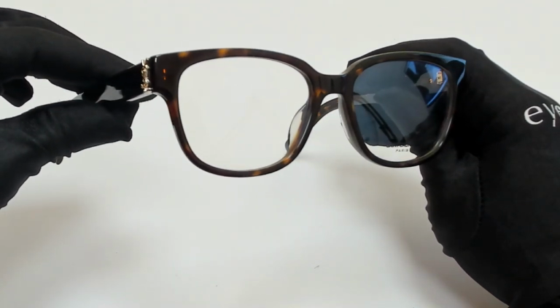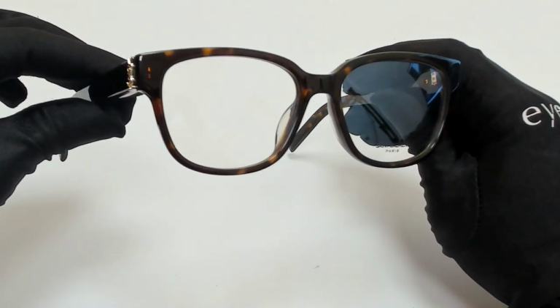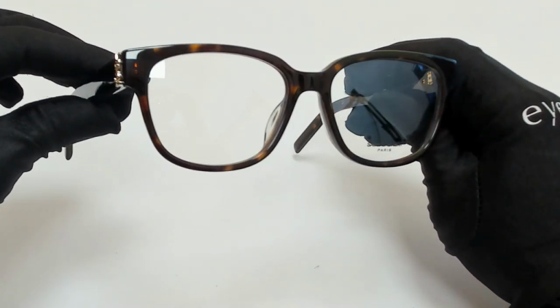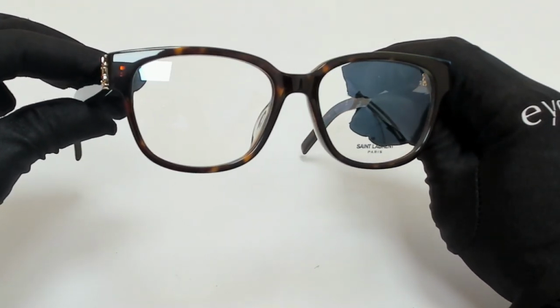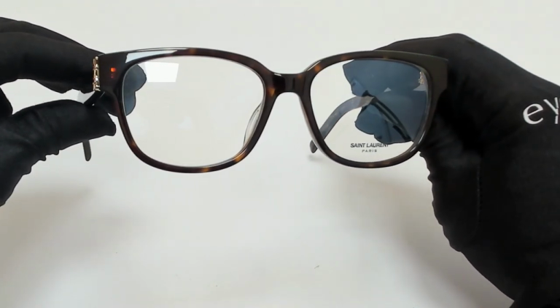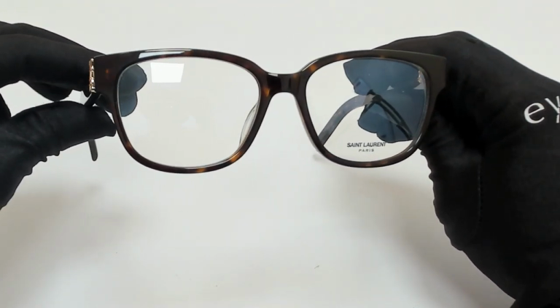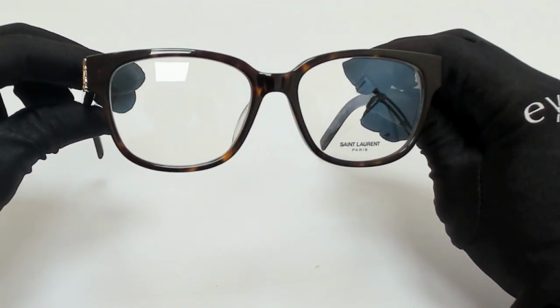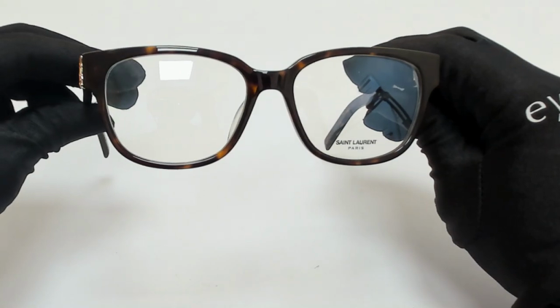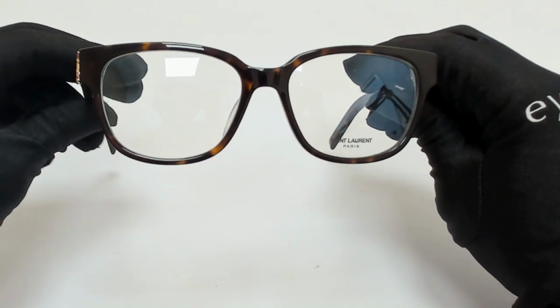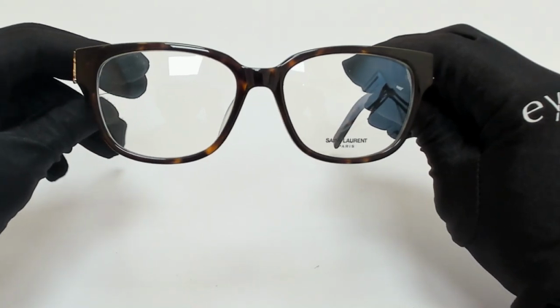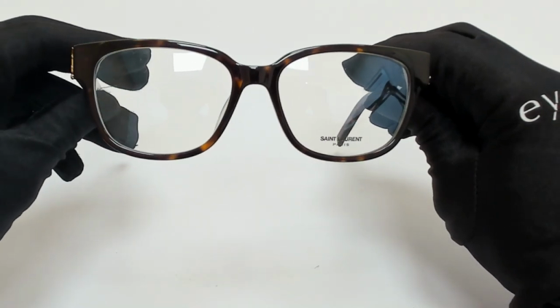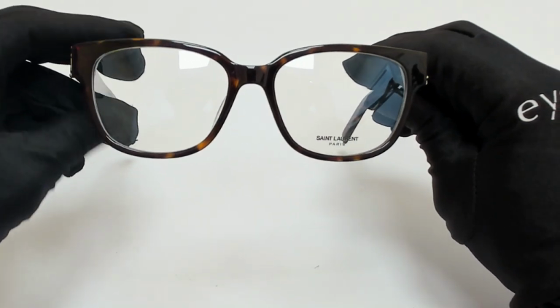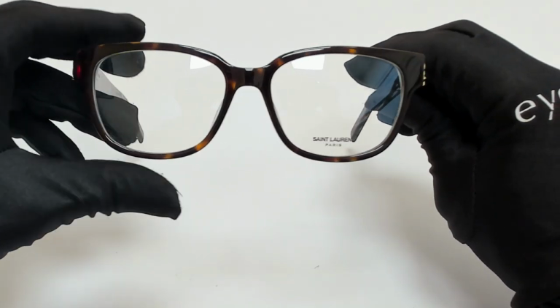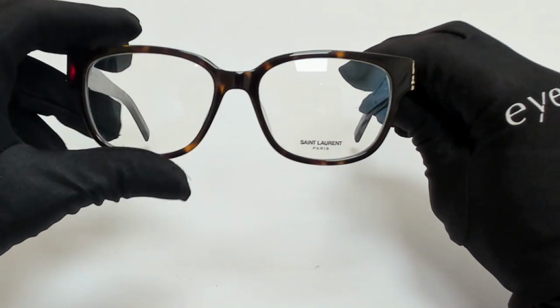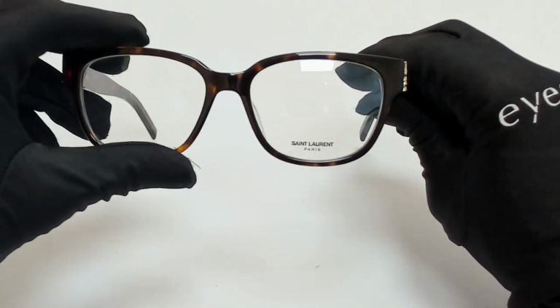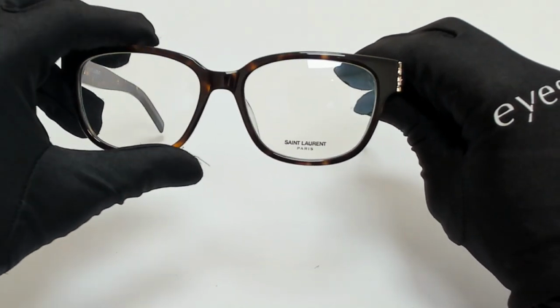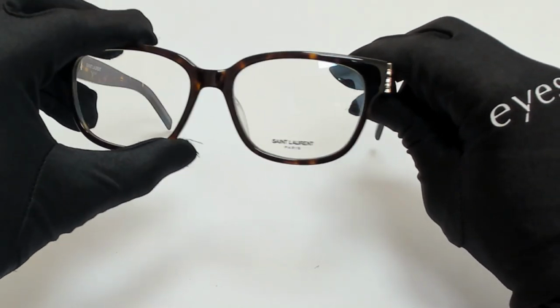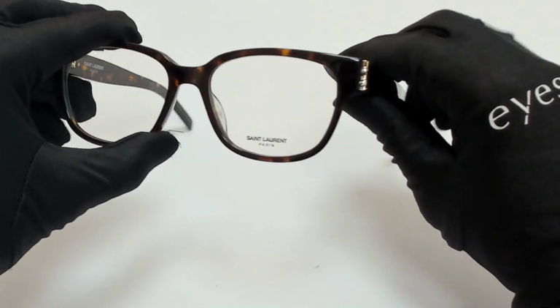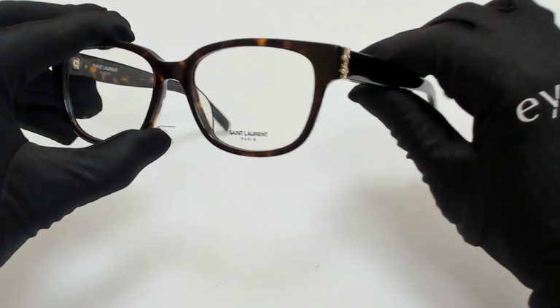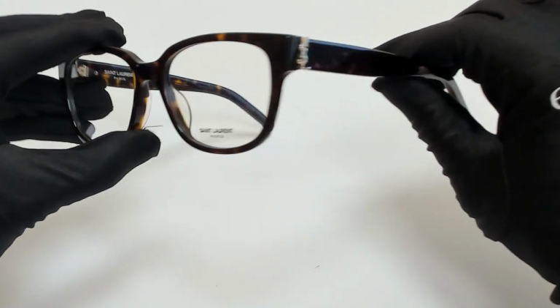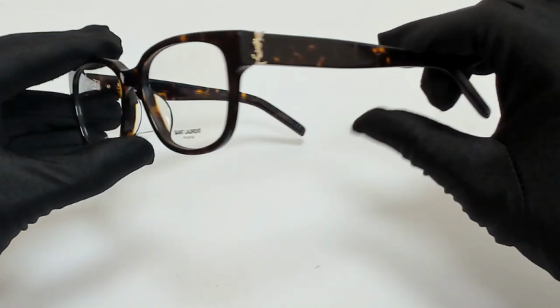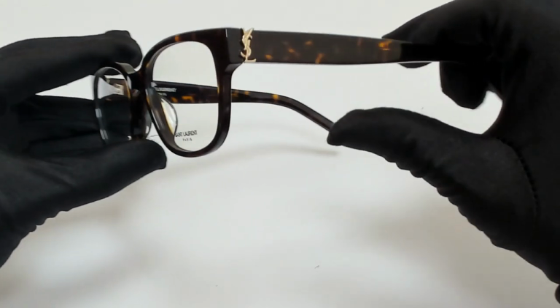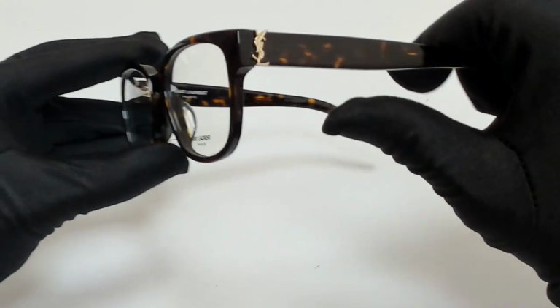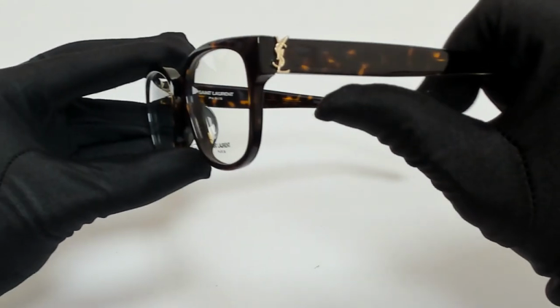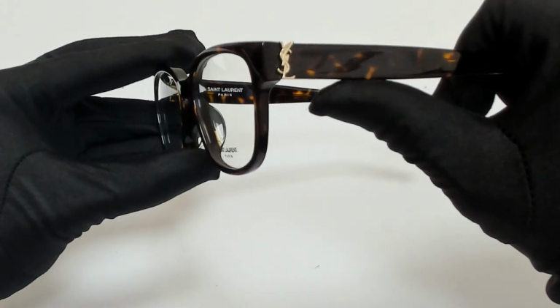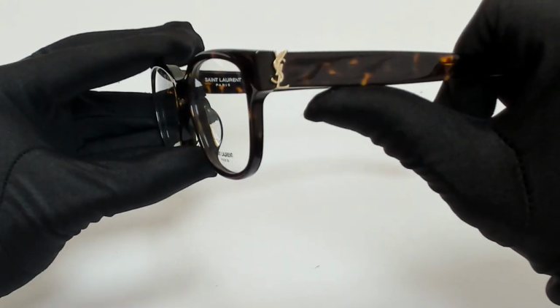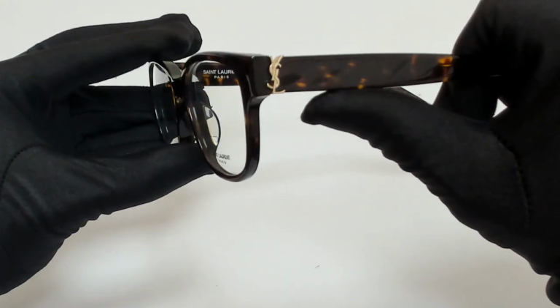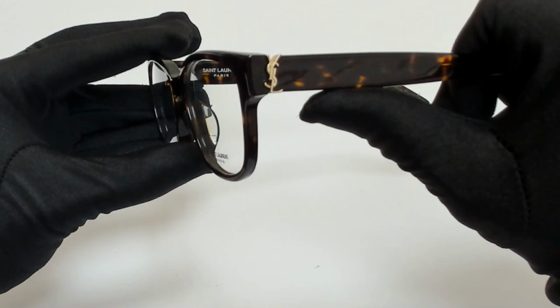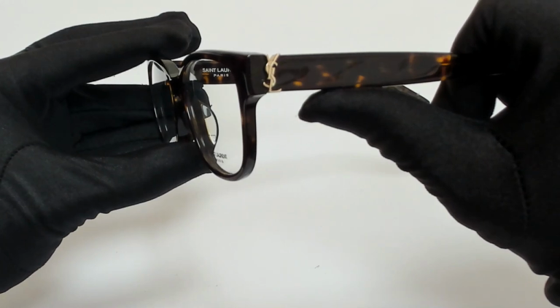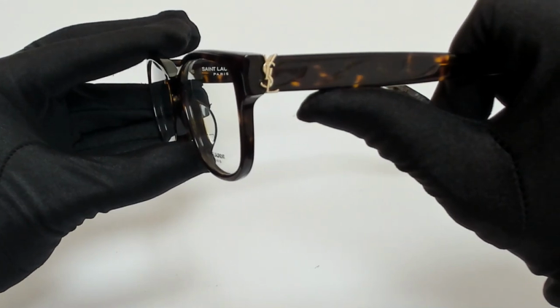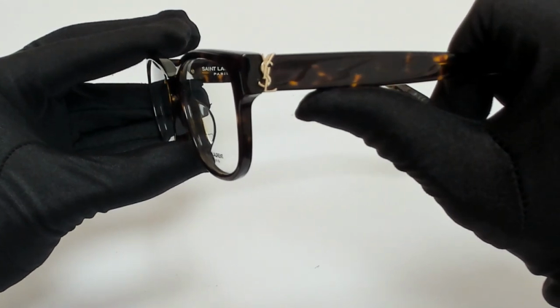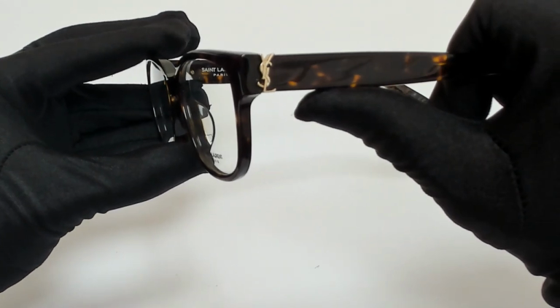The color of the frame is Havana in gold and it has a cat eye shape. On its temples you'll find the Saint Laurent logo.